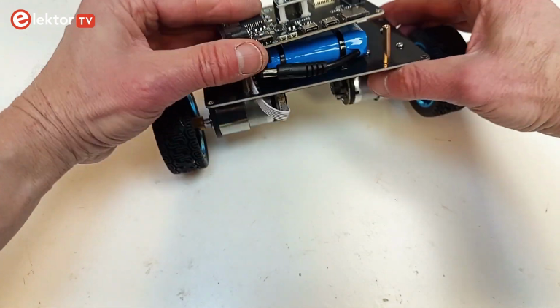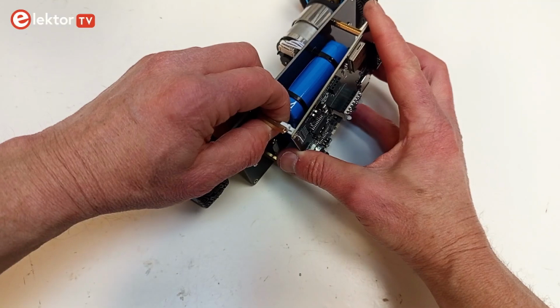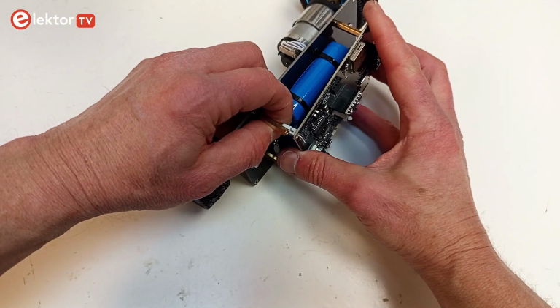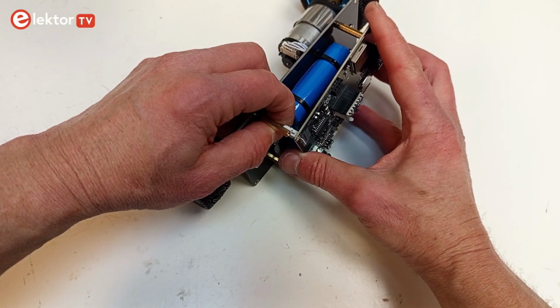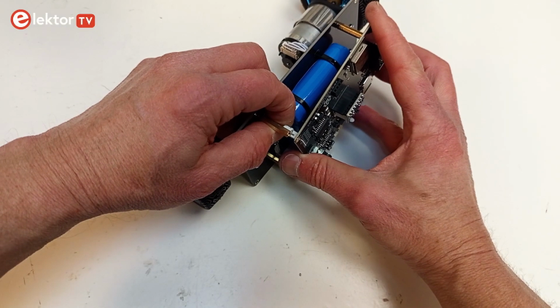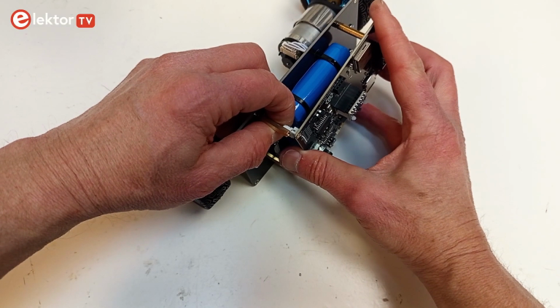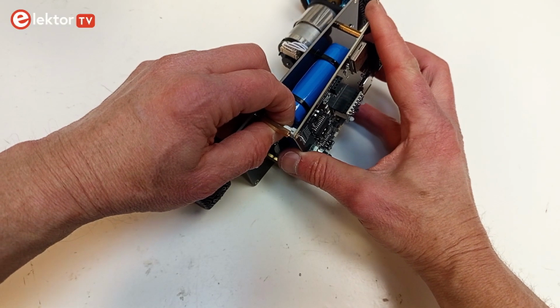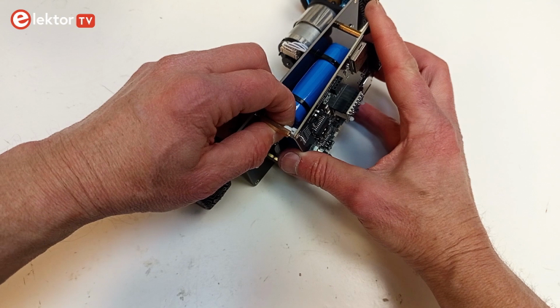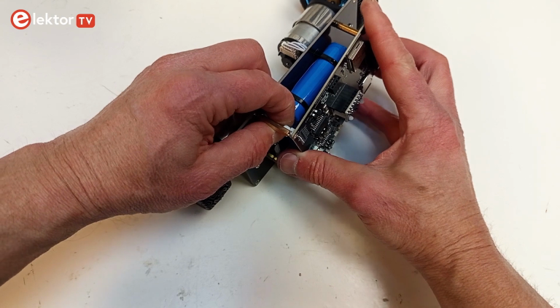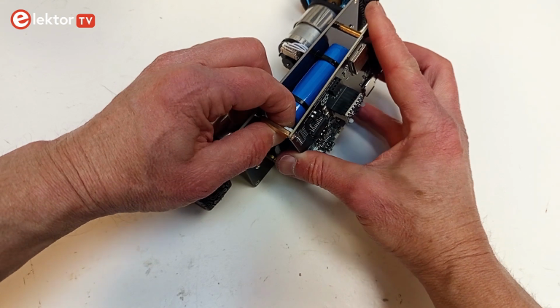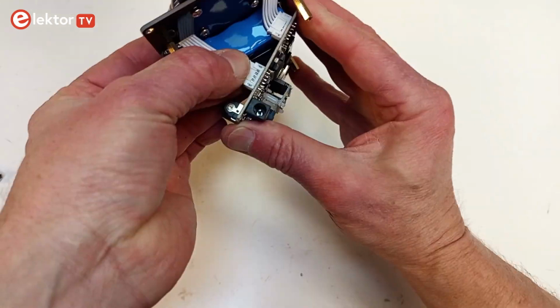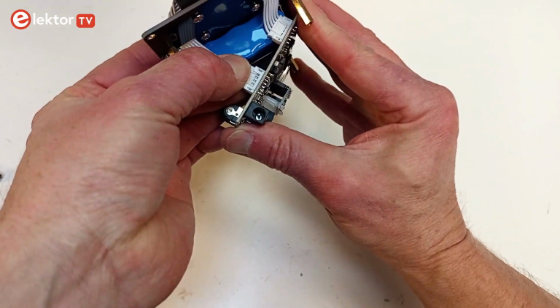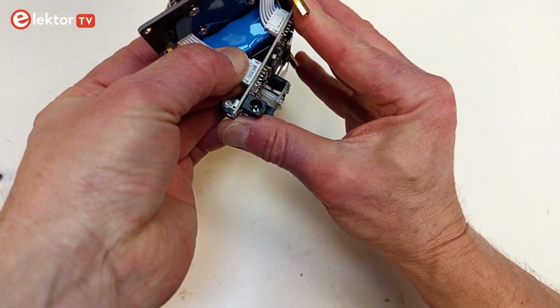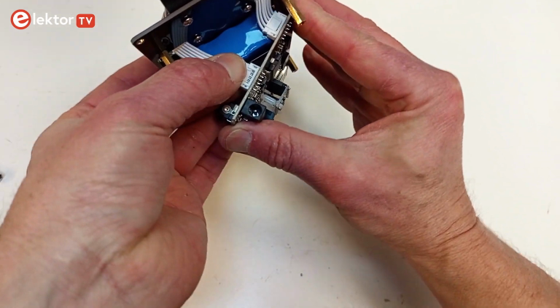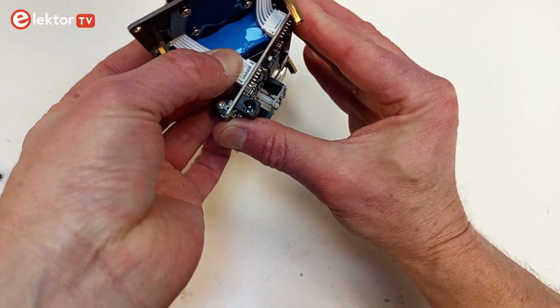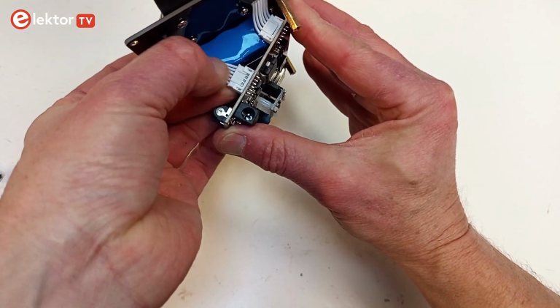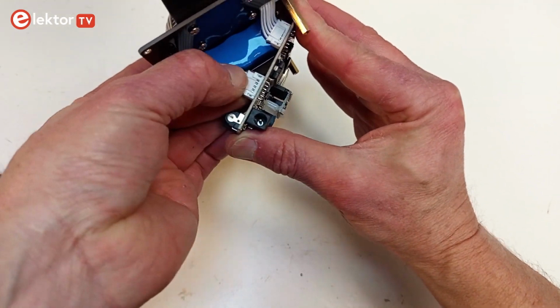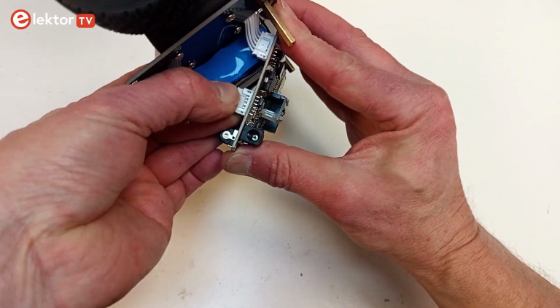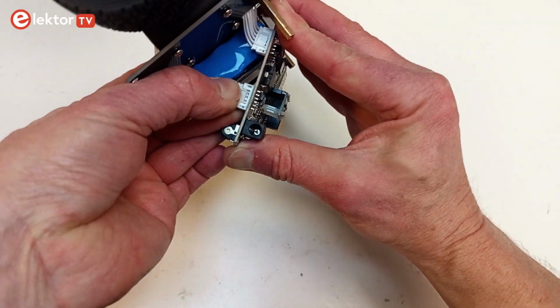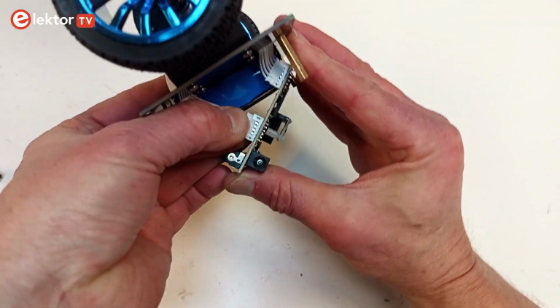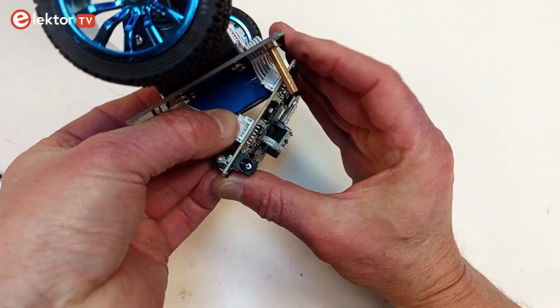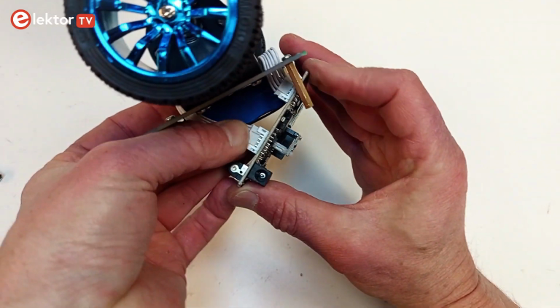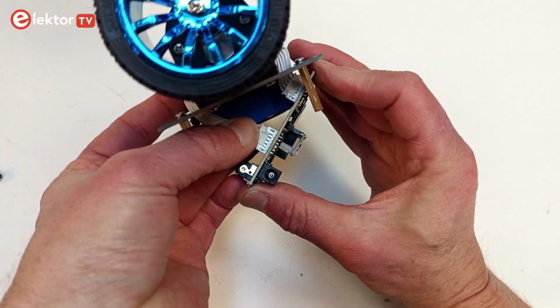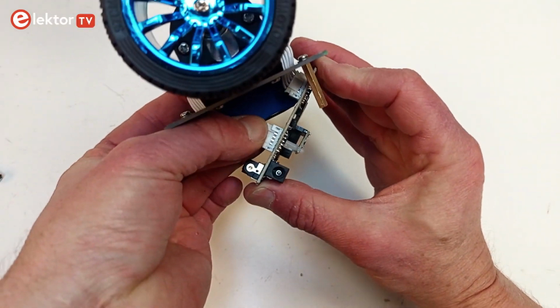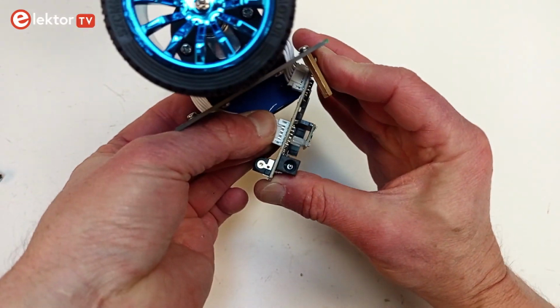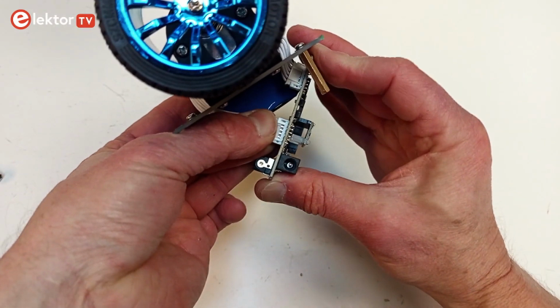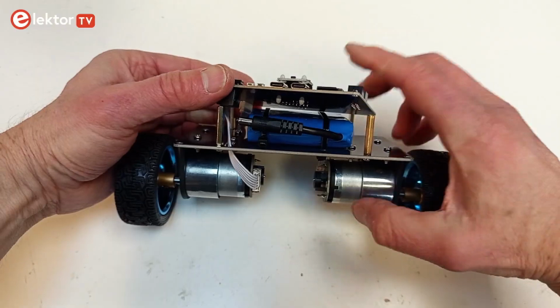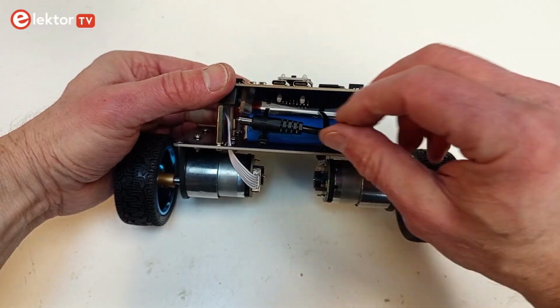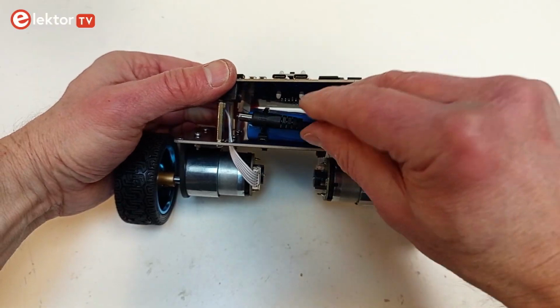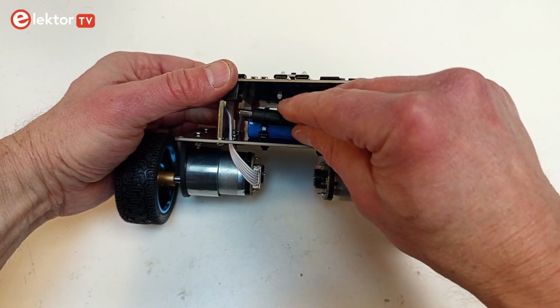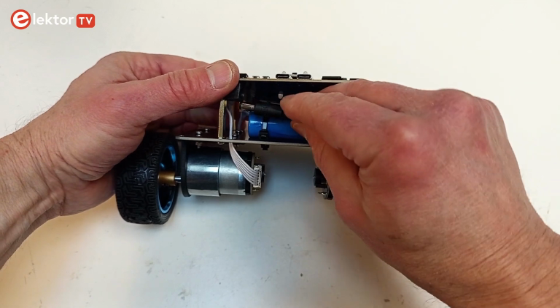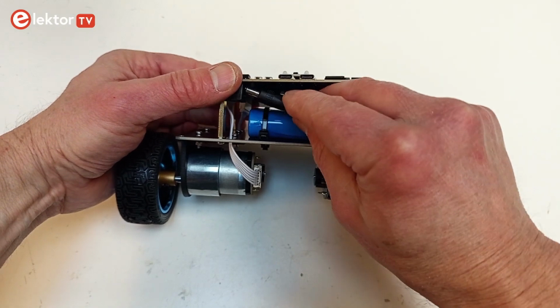First, connect the motor cables to the board. Then connect the battery cable.